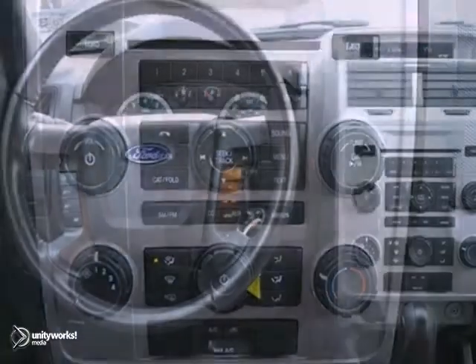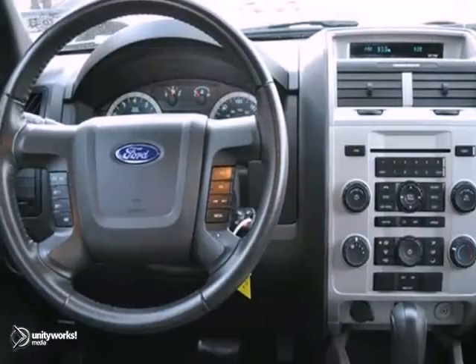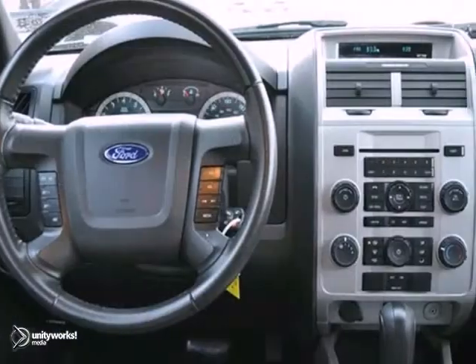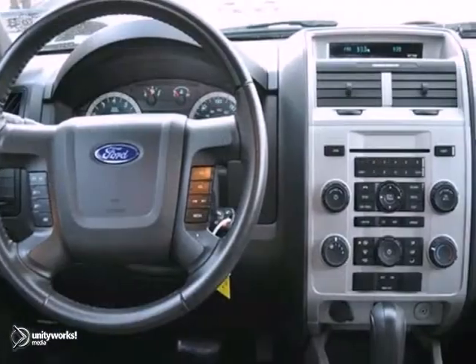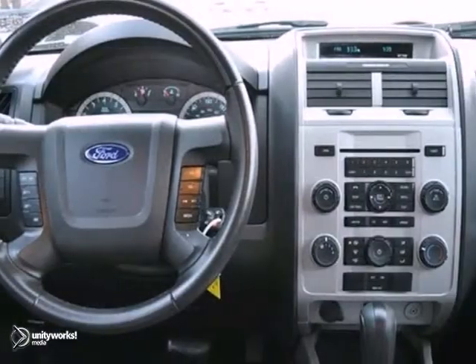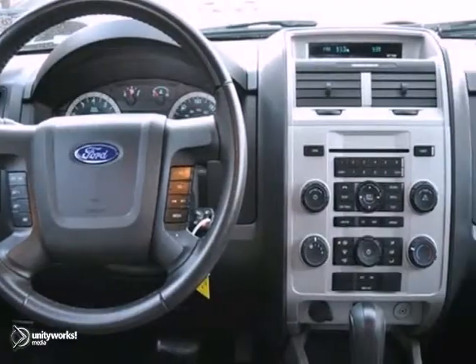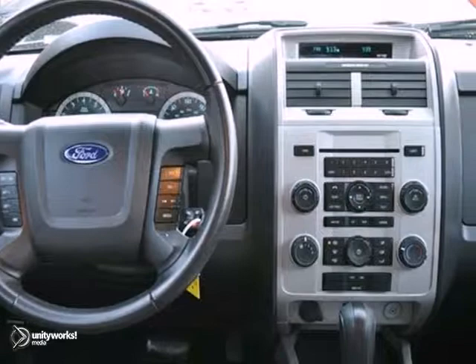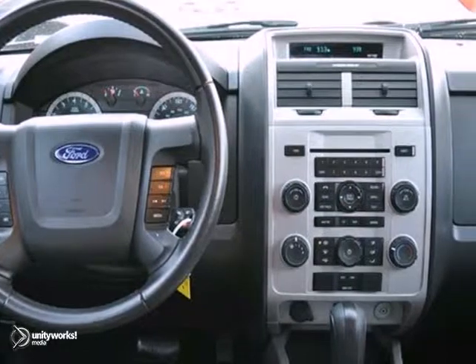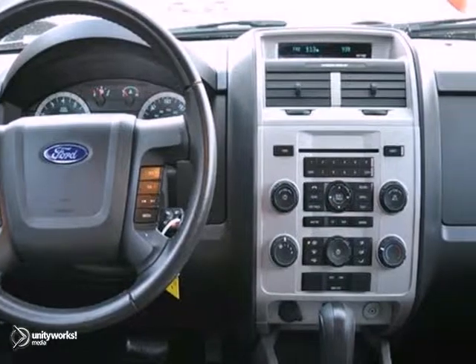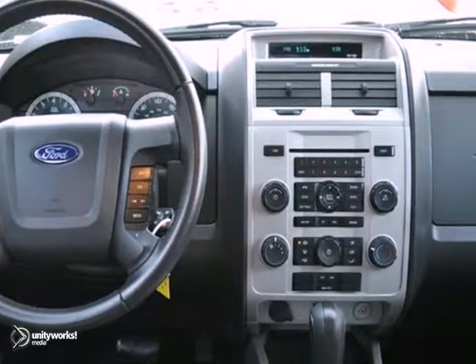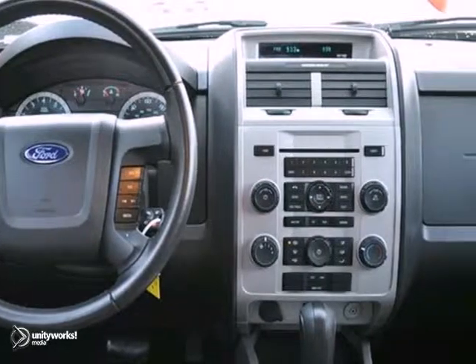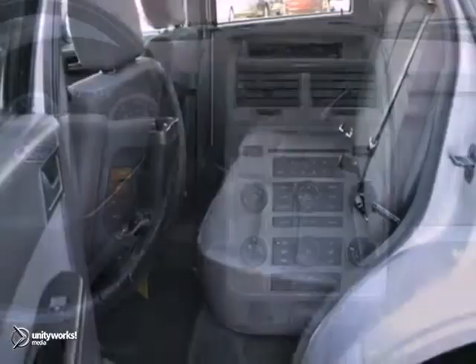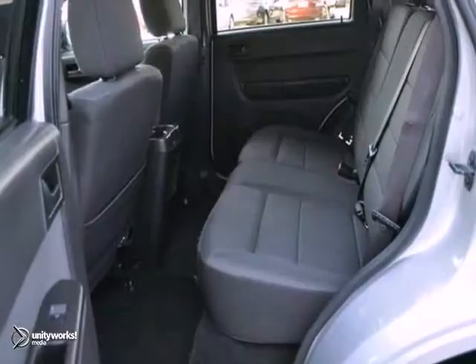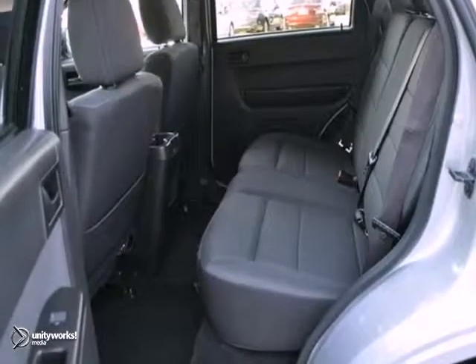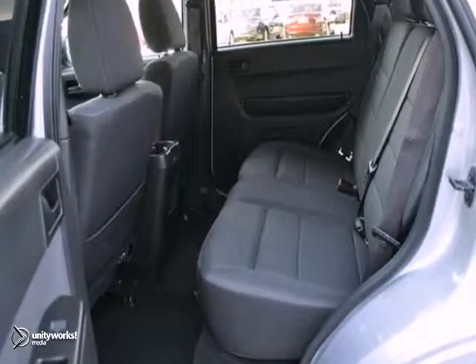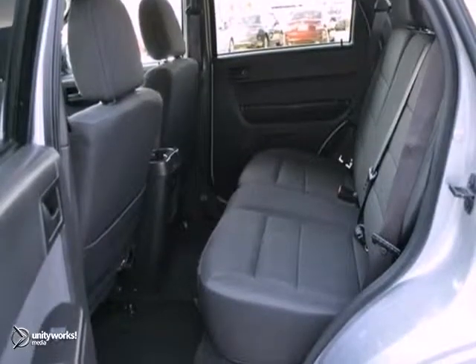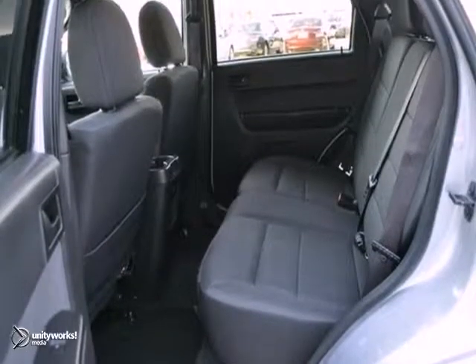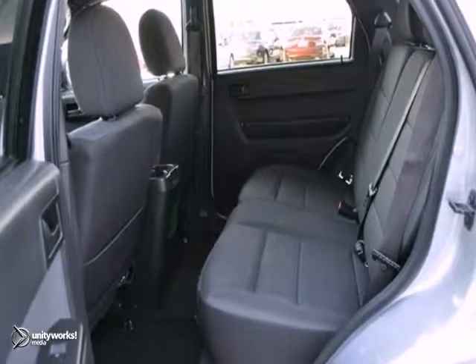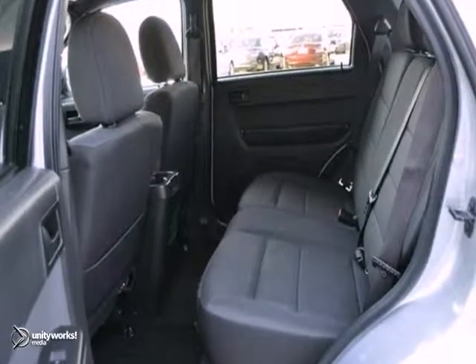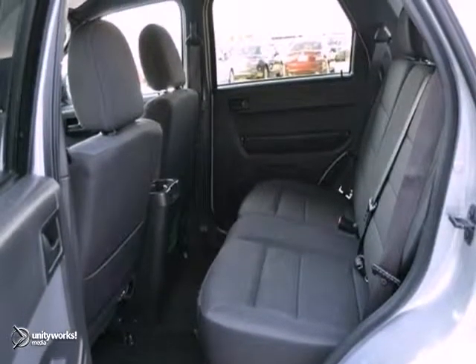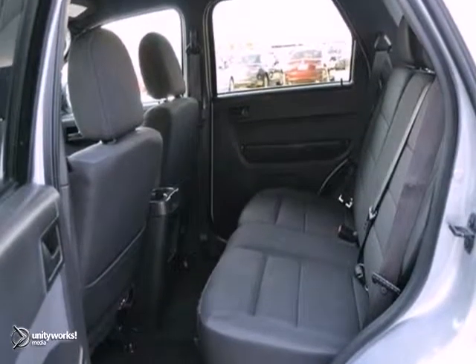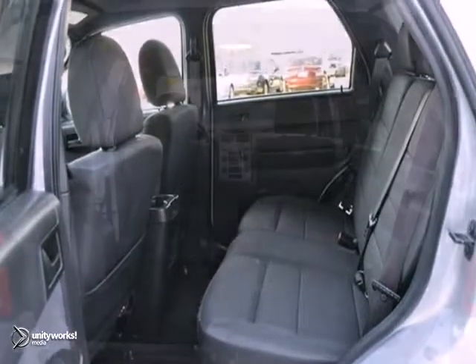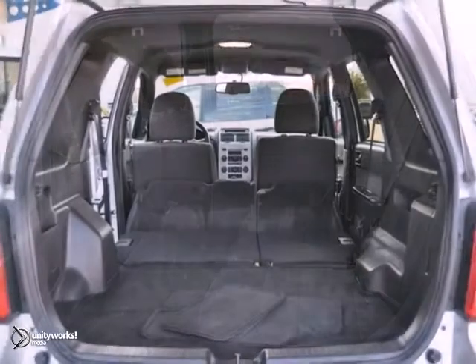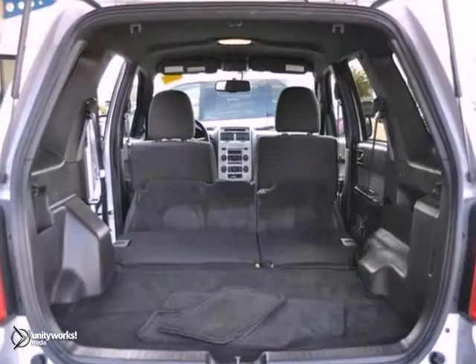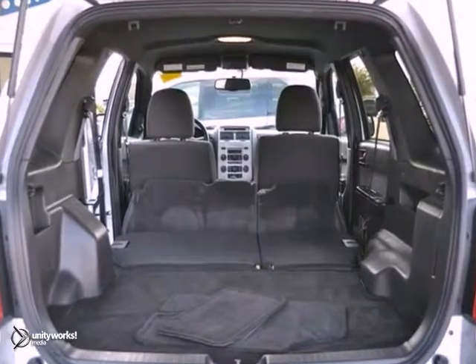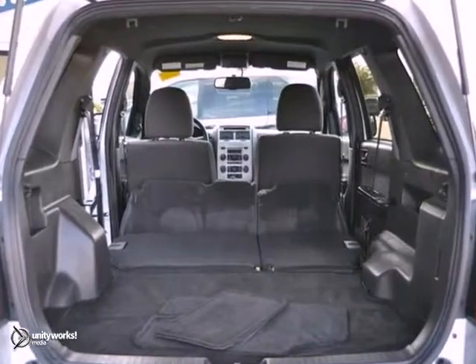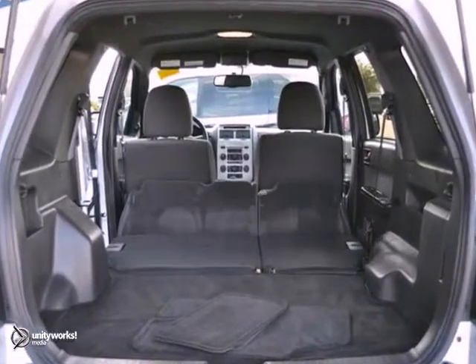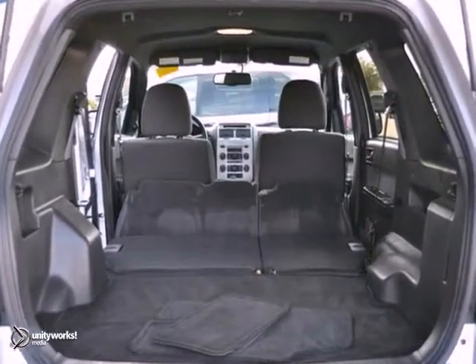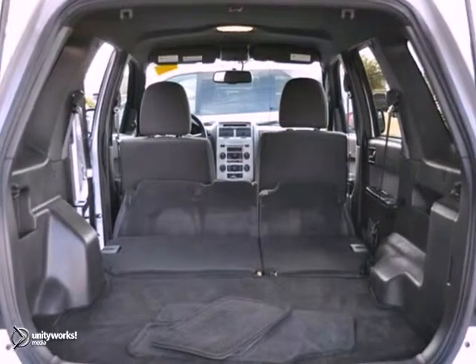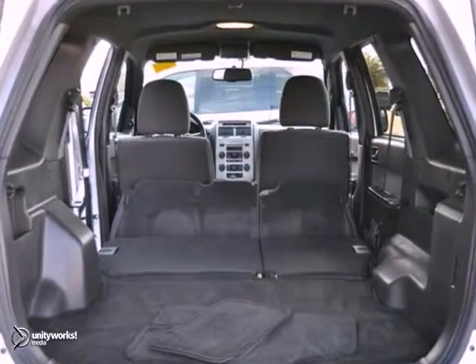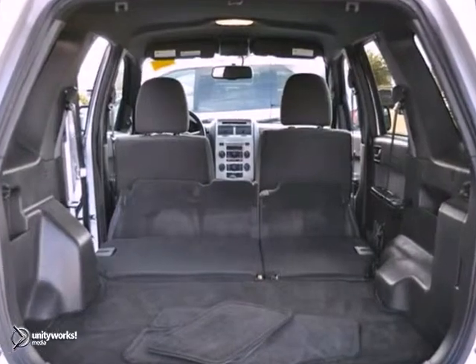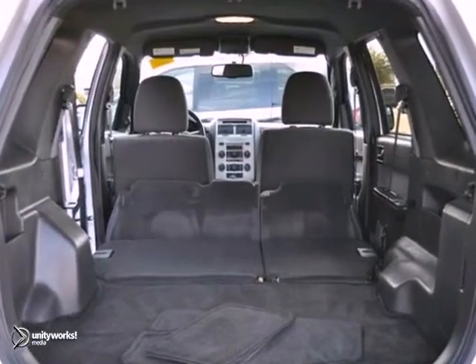And it has satellite radio and aluminum wheels, as well as an auxiliary audio input, which make this Ford Escape hard to pass up.